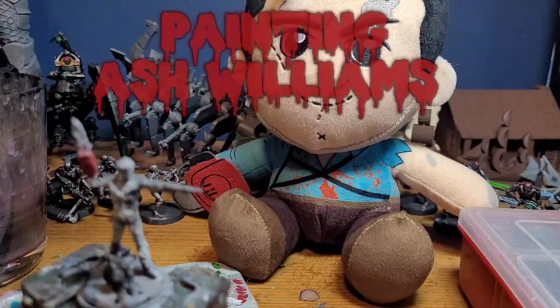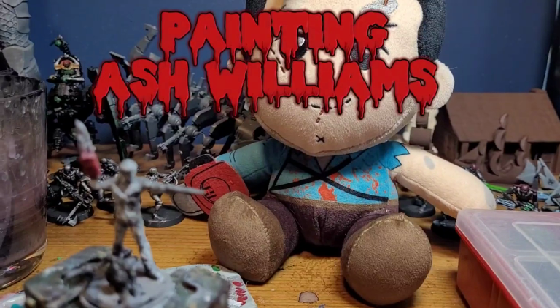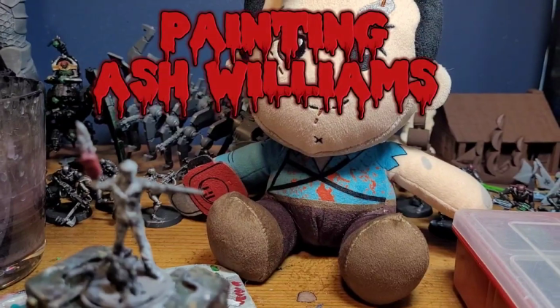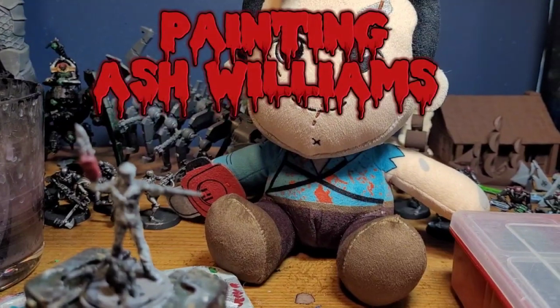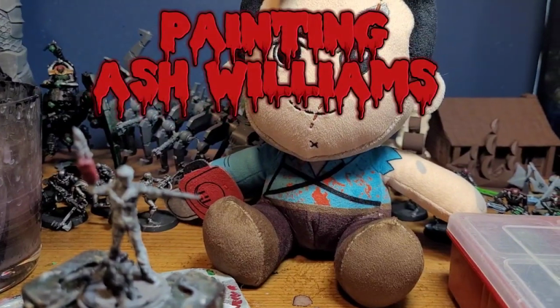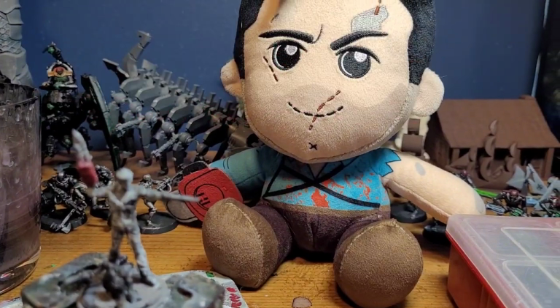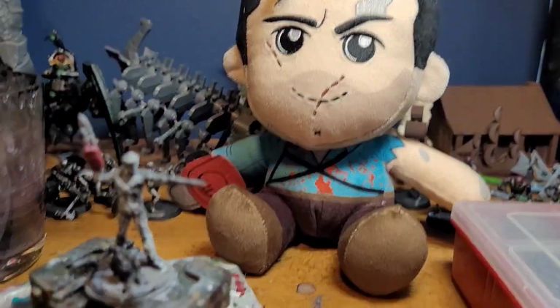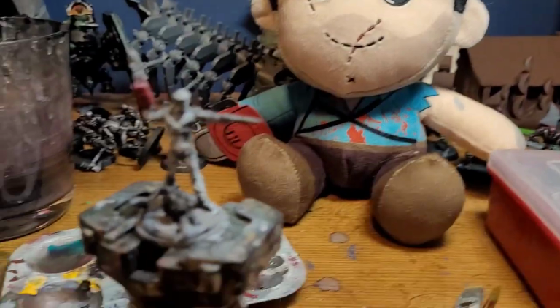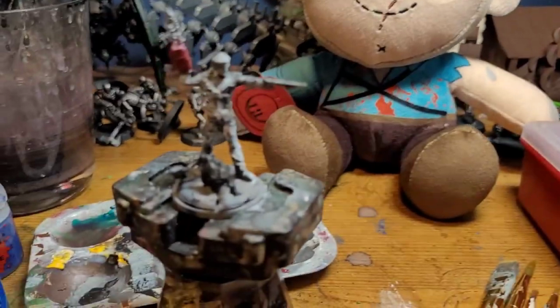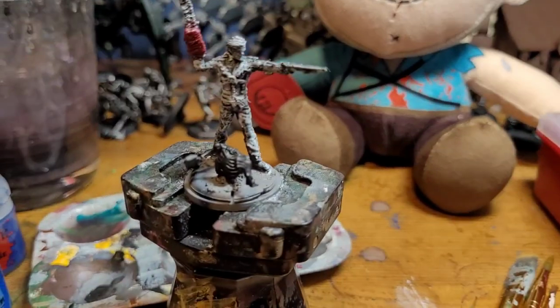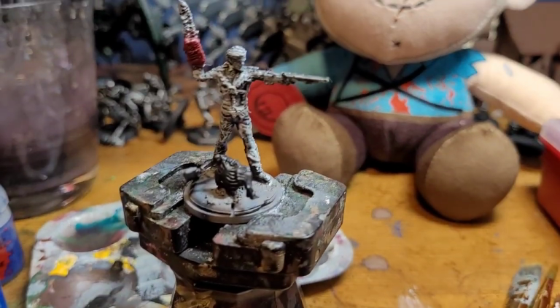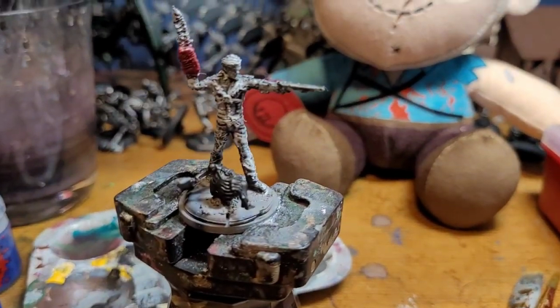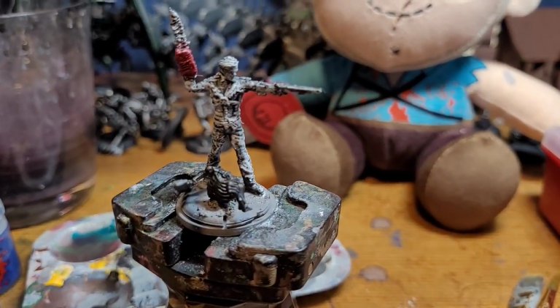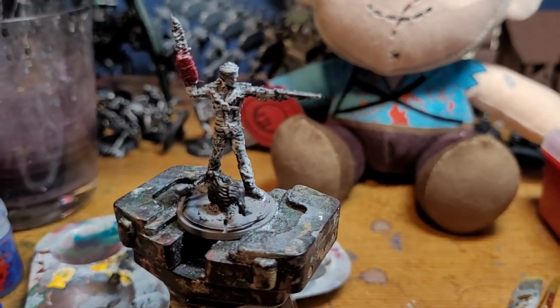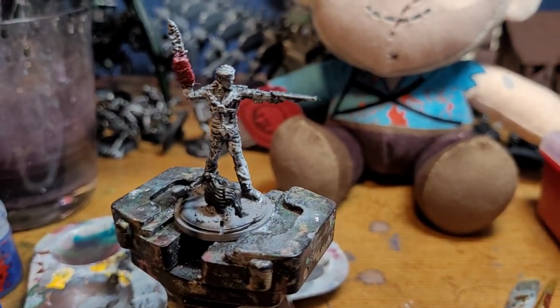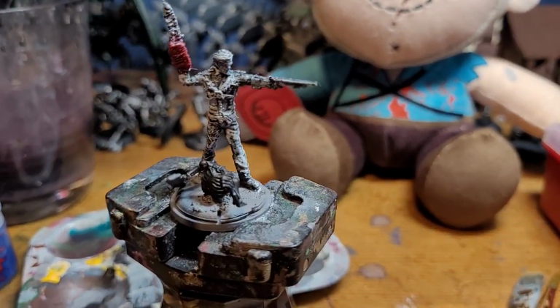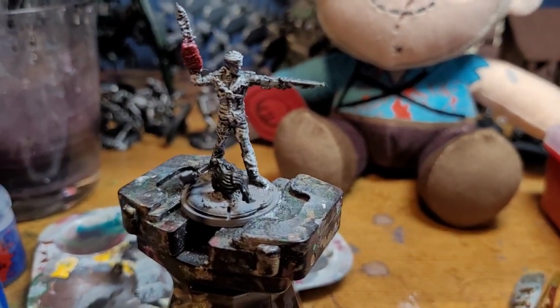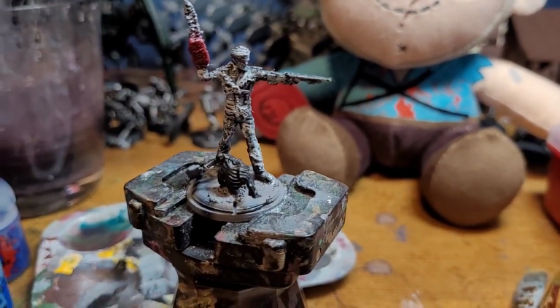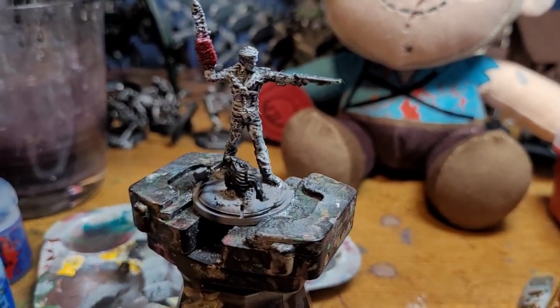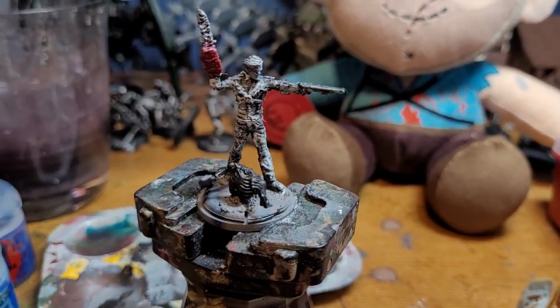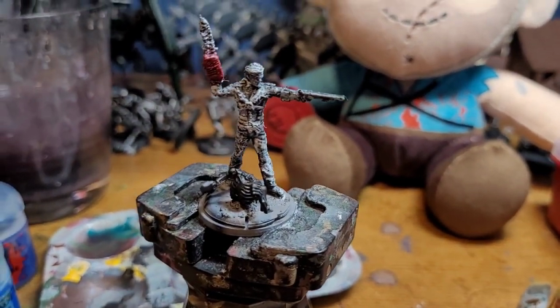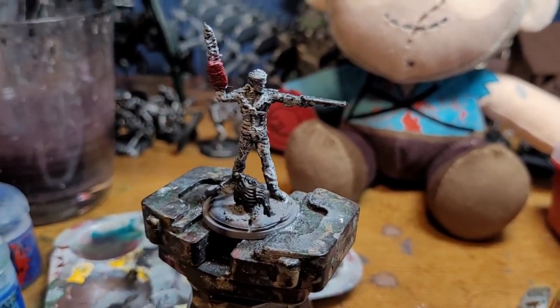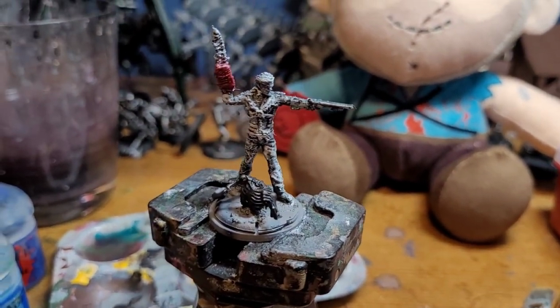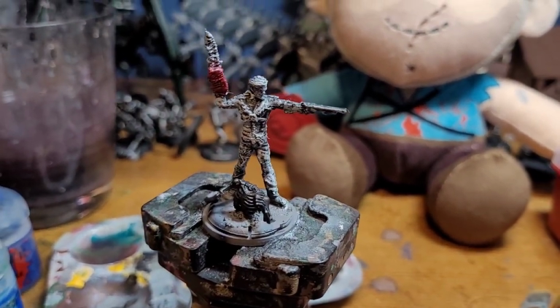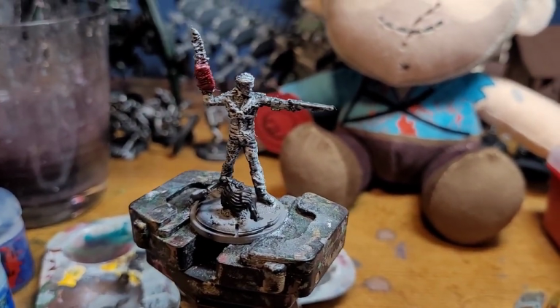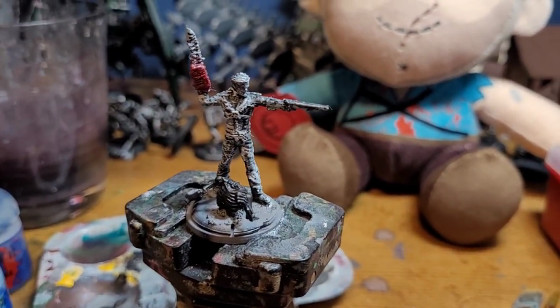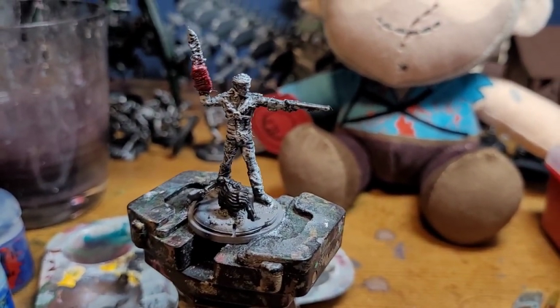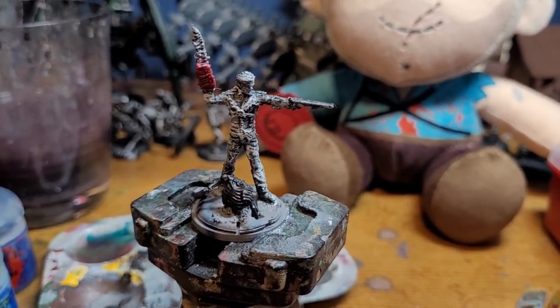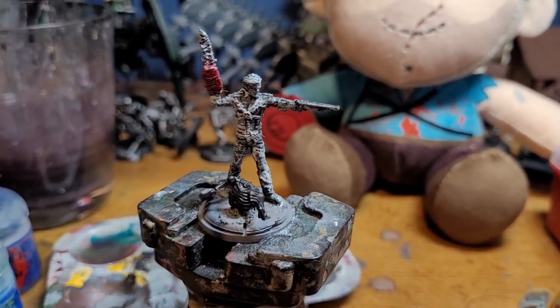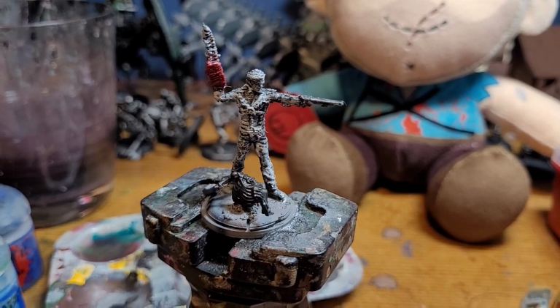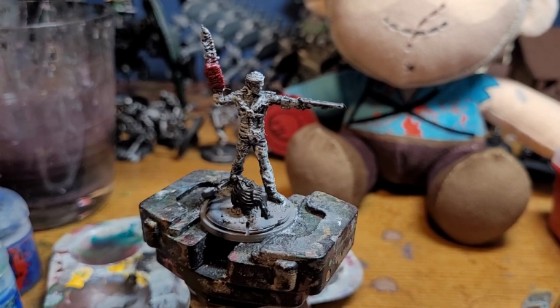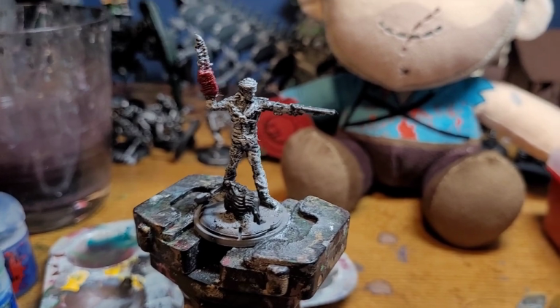Hello everyone, welcome to Deadly Games. Today I'm going to be painting Ash Williams from the Evil Dead franchise.